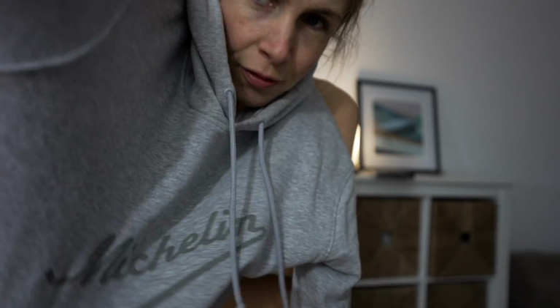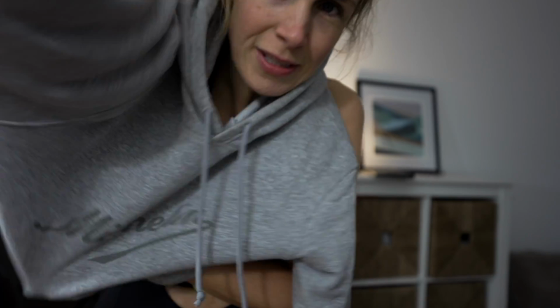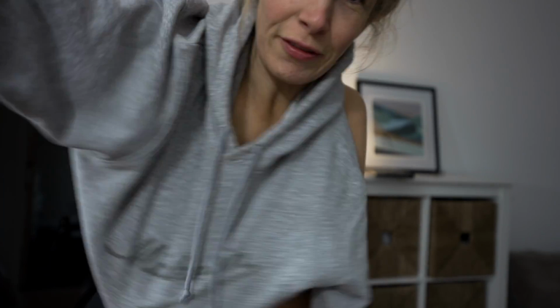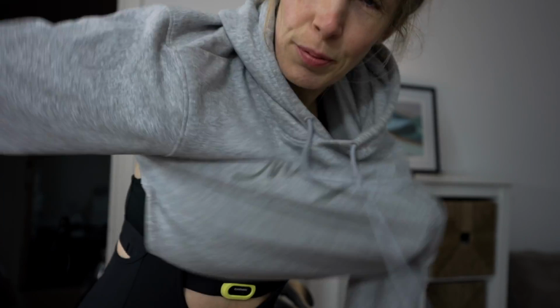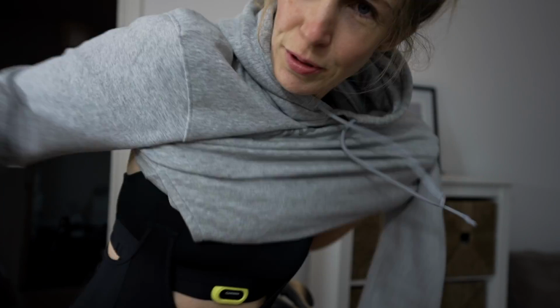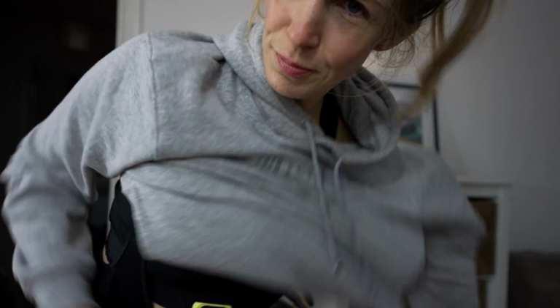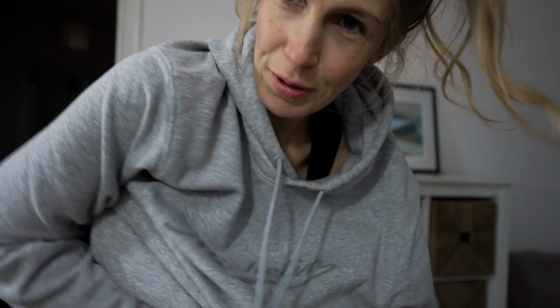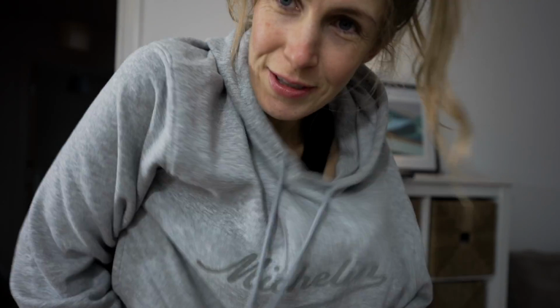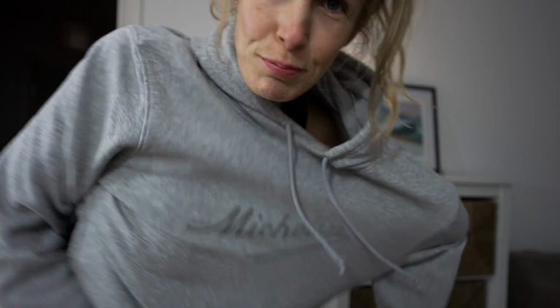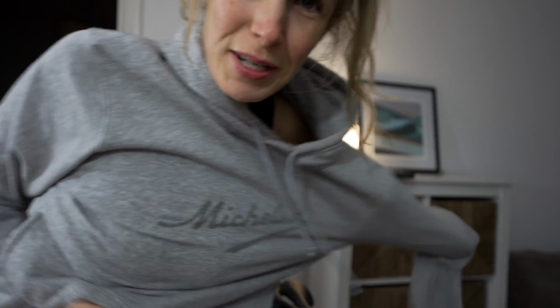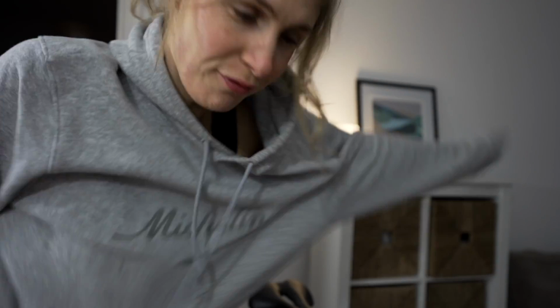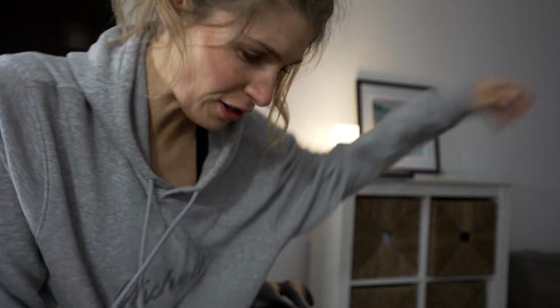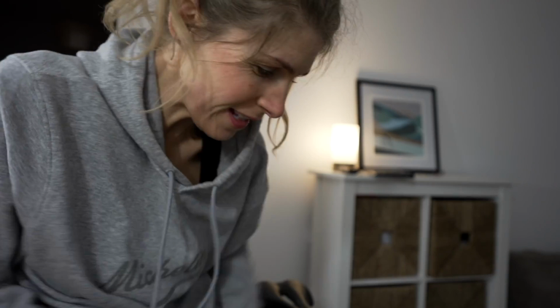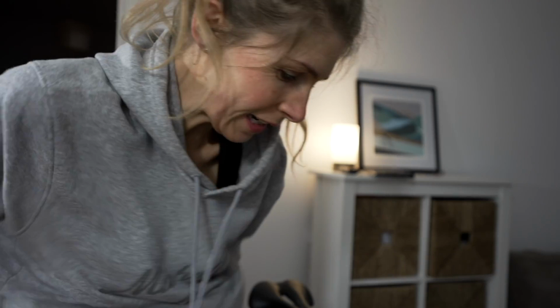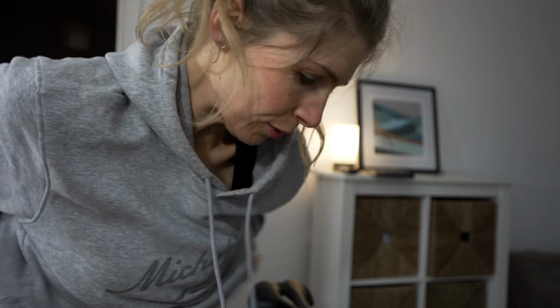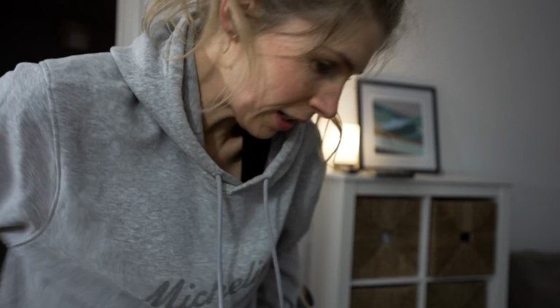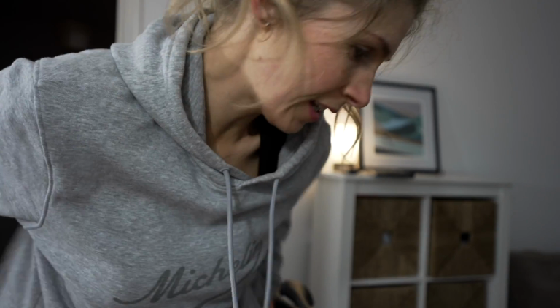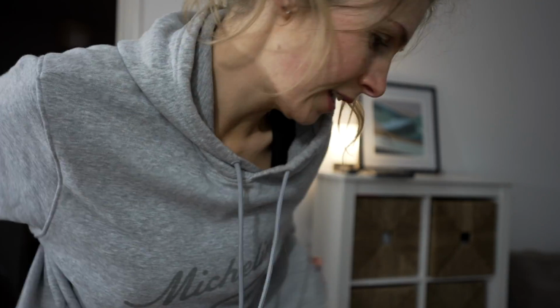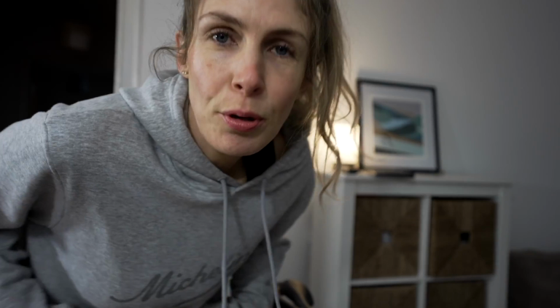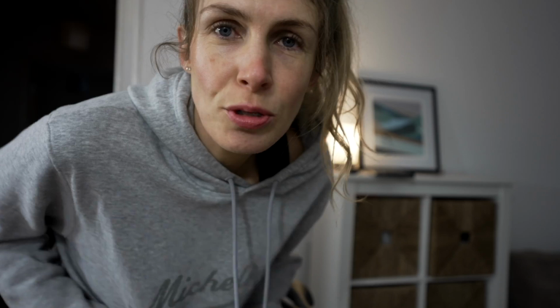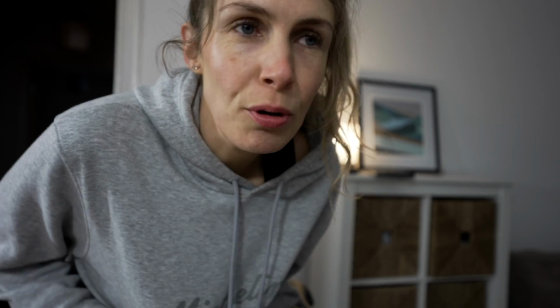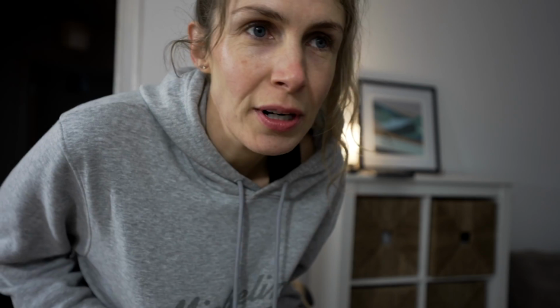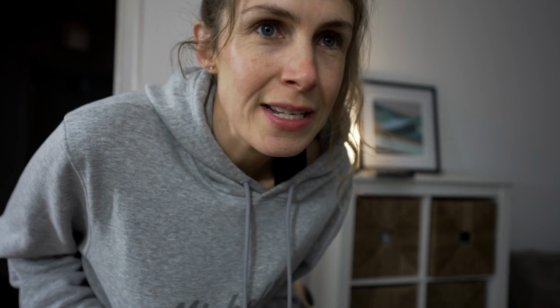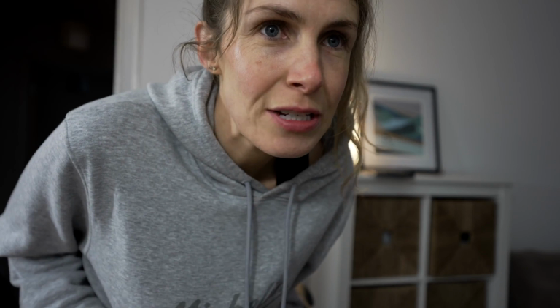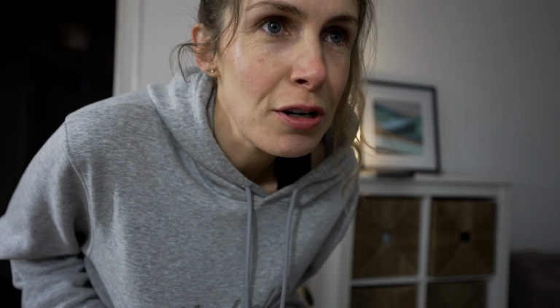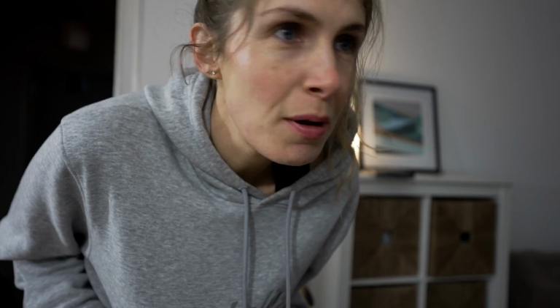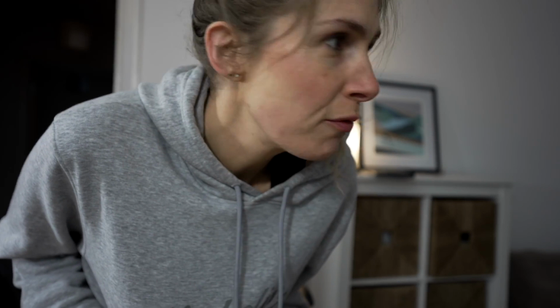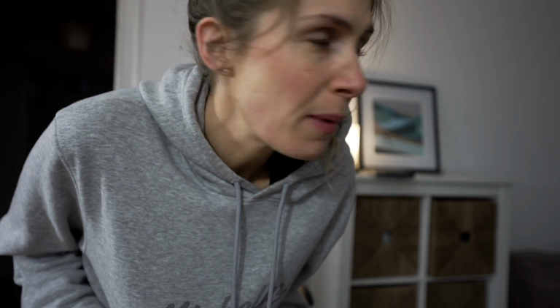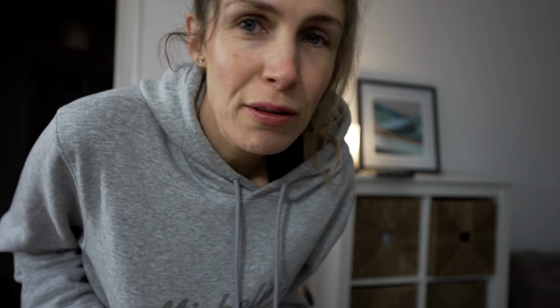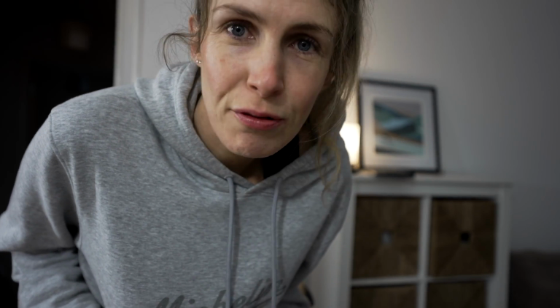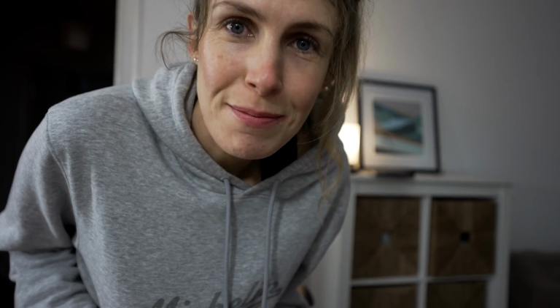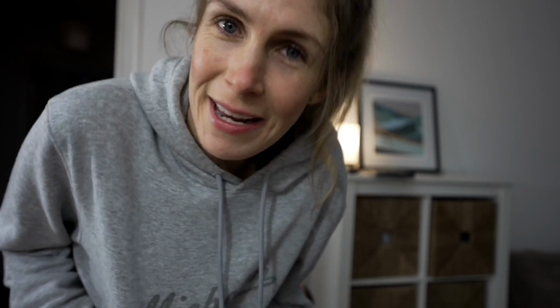Obviously I've got to put a jumper on. It's freezing in the morning. I put a jumper on and it's literally going to be on for about three minutes.